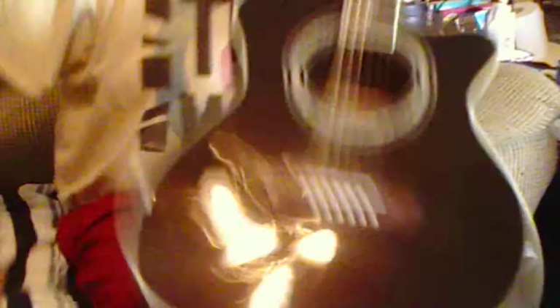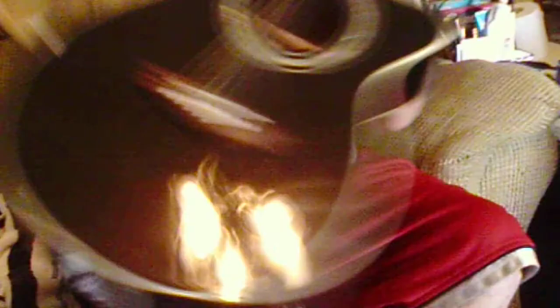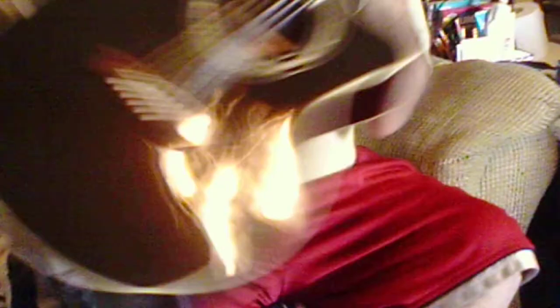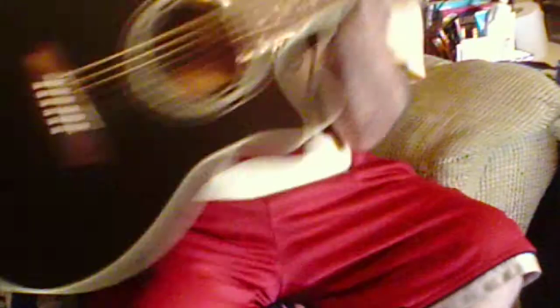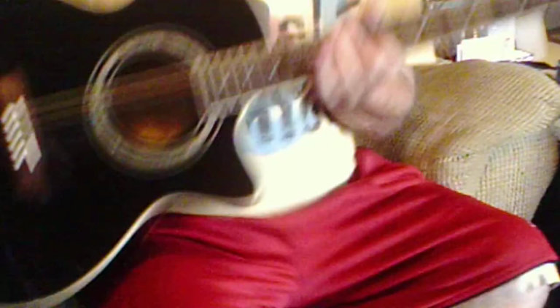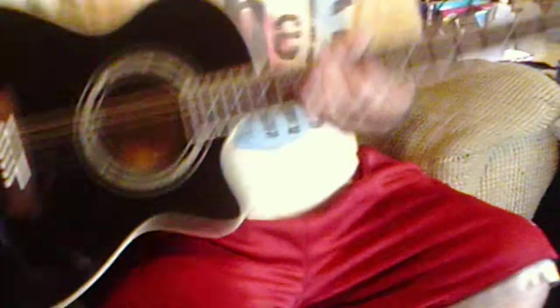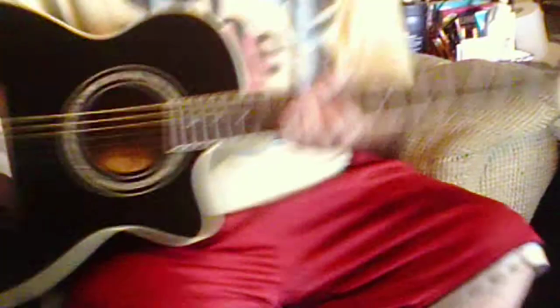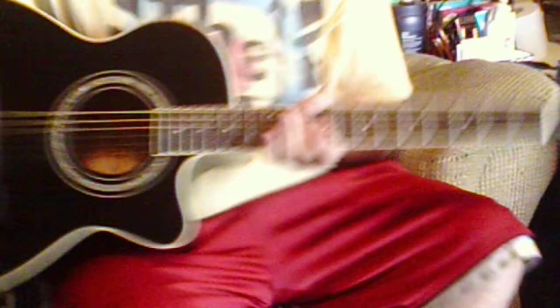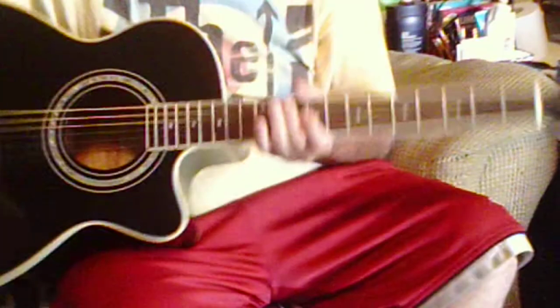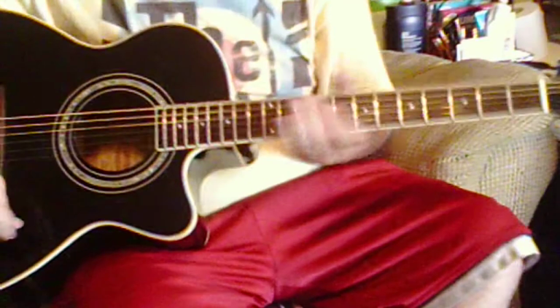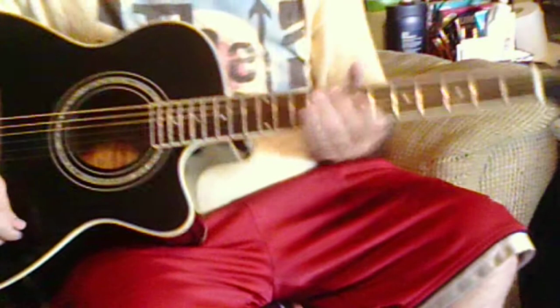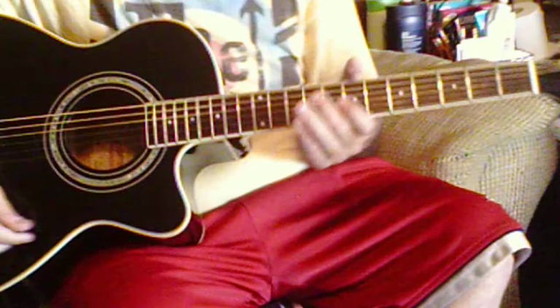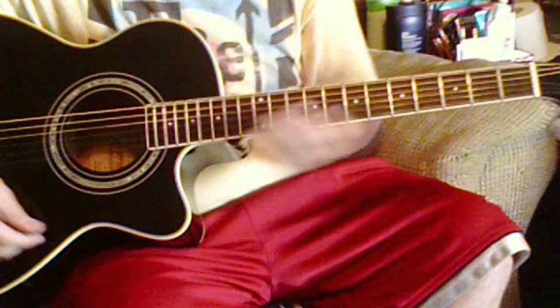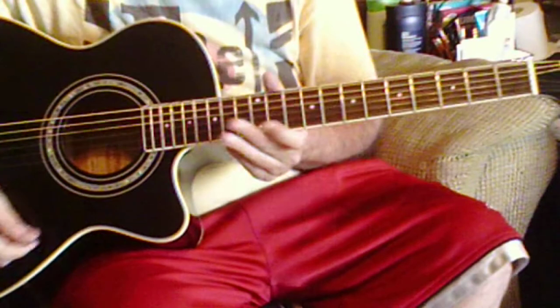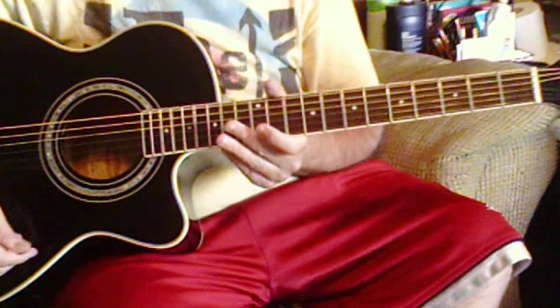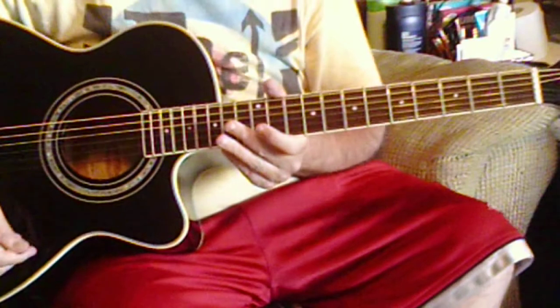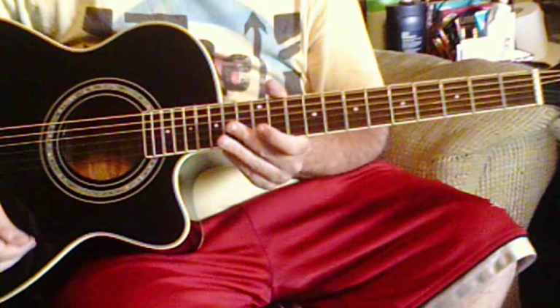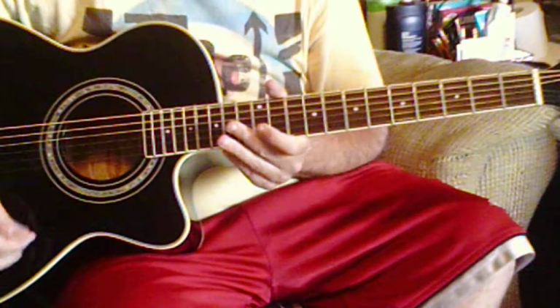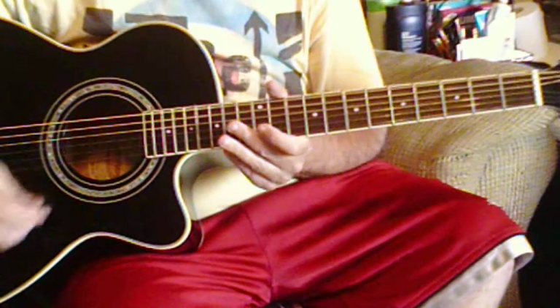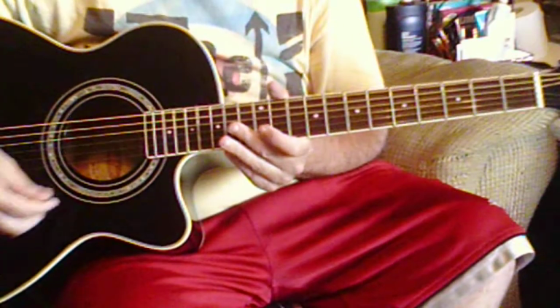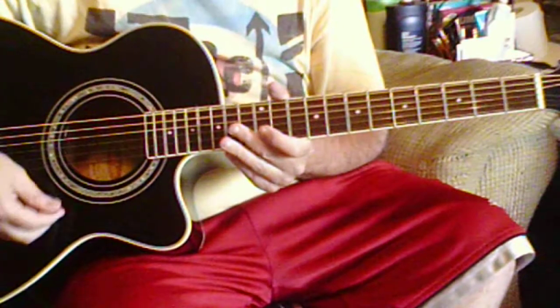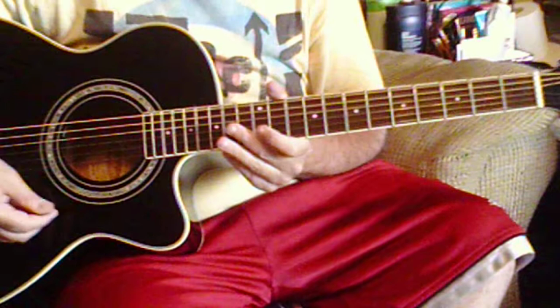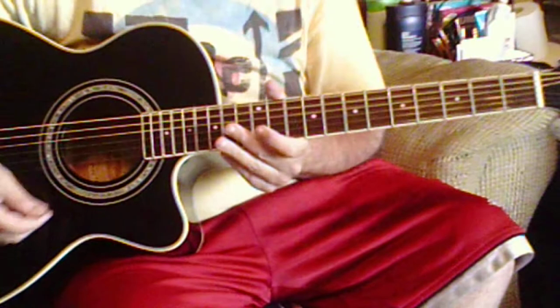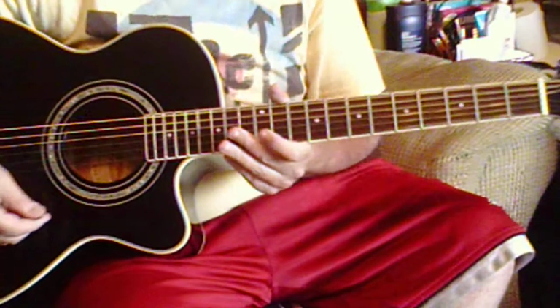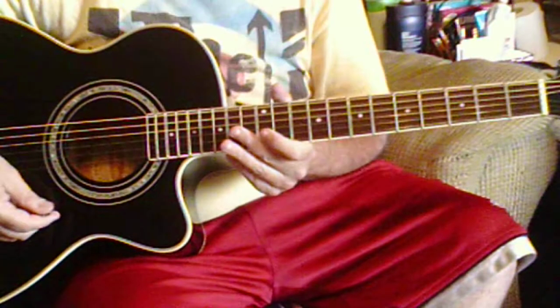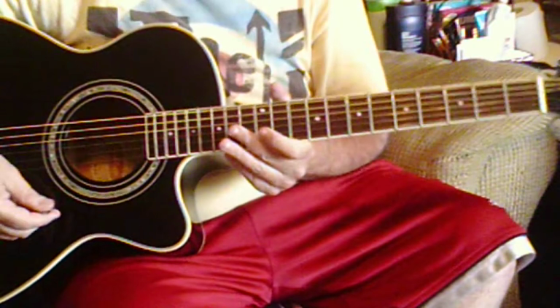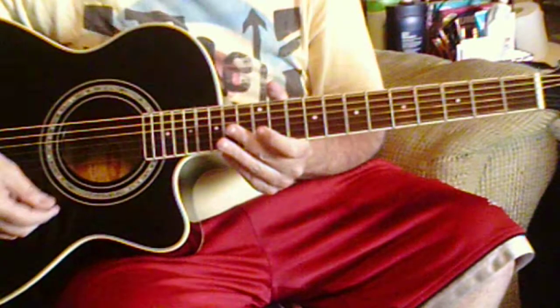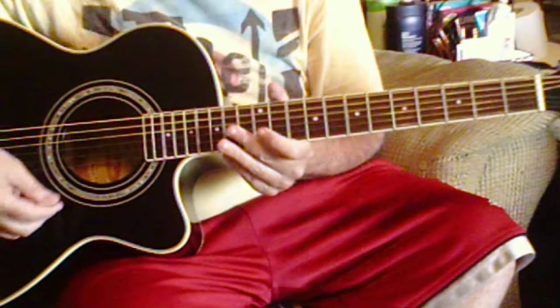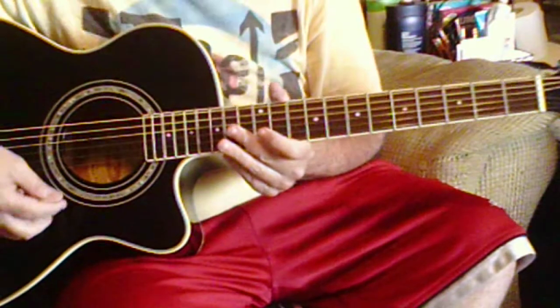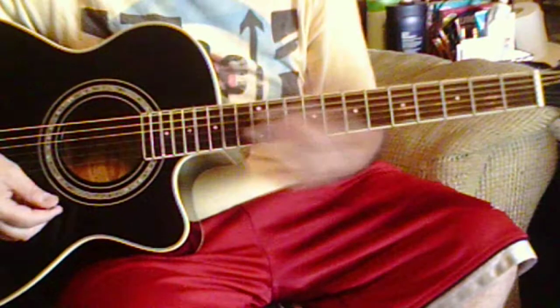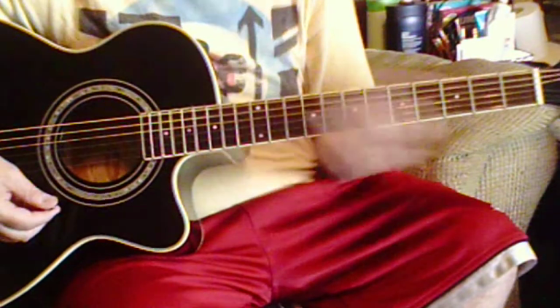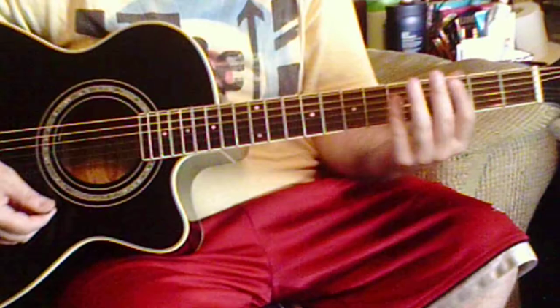Howdy everybody. This is RJL. Today we're going to look at the chords to Layla.